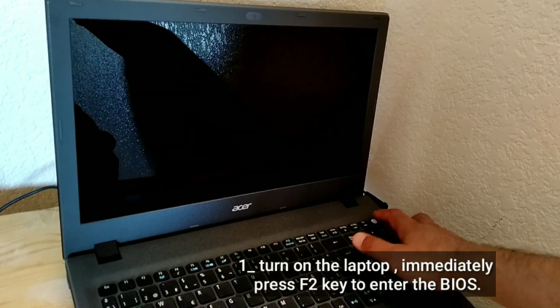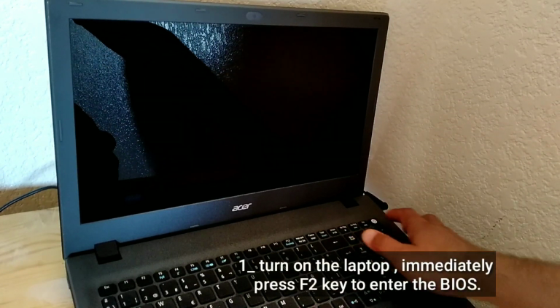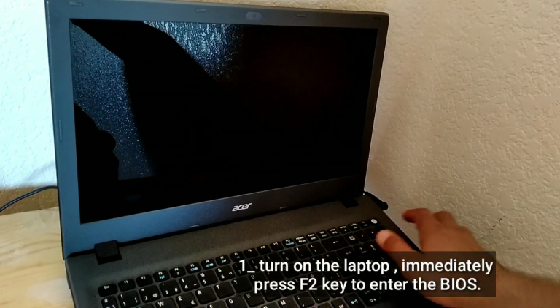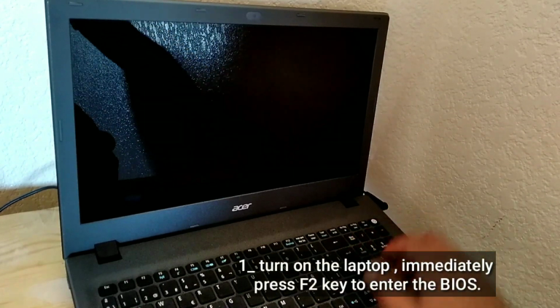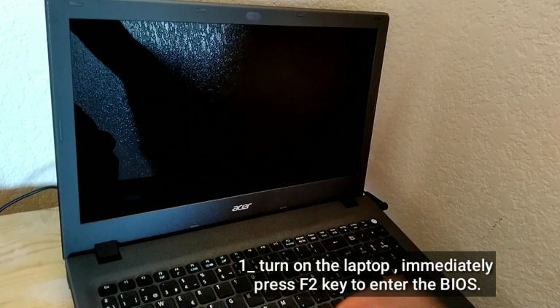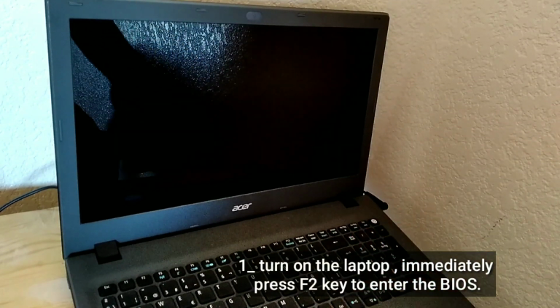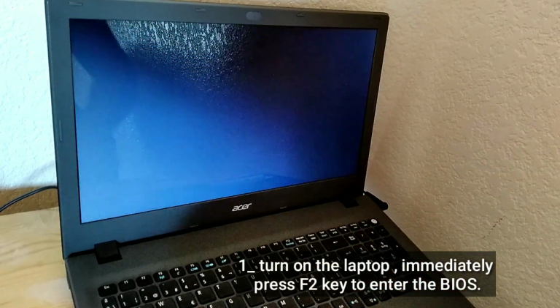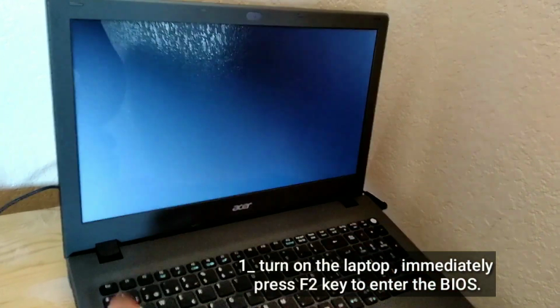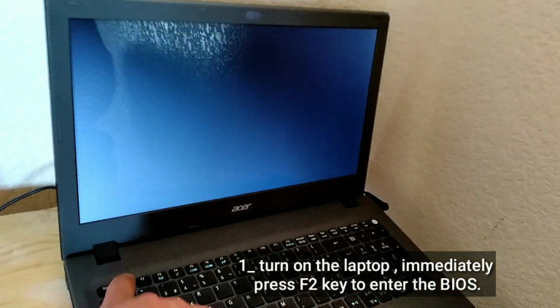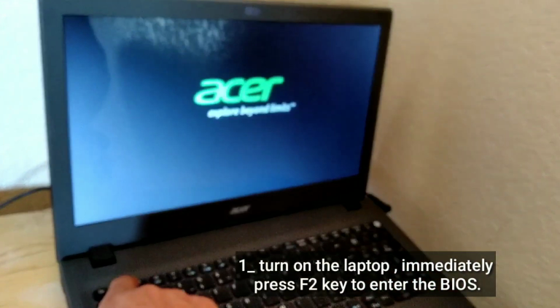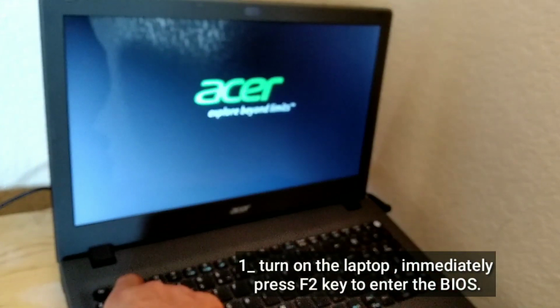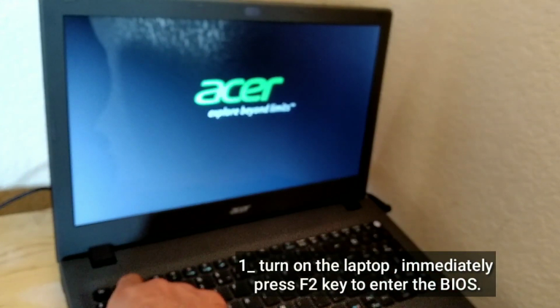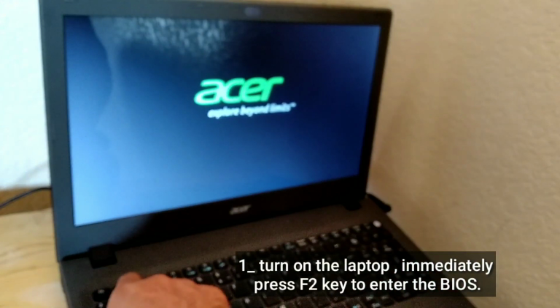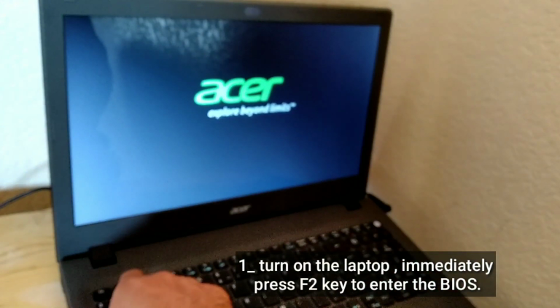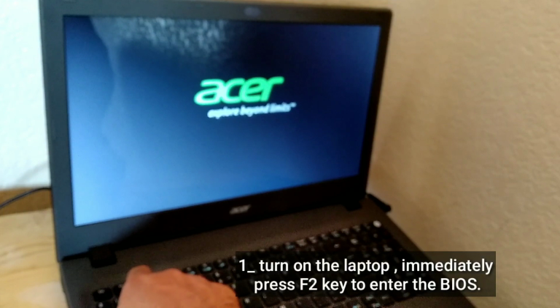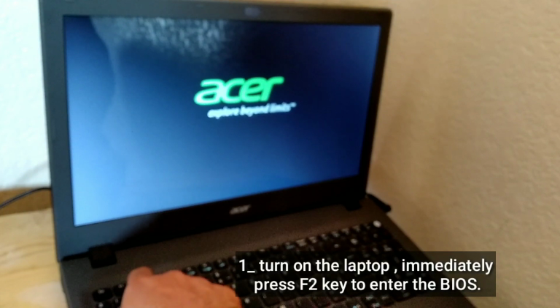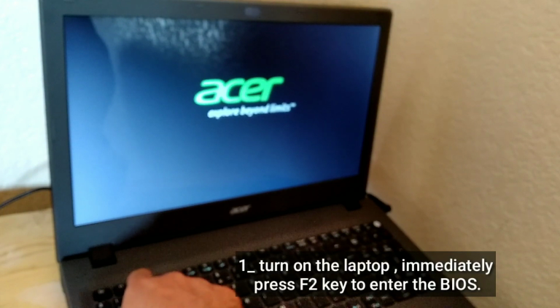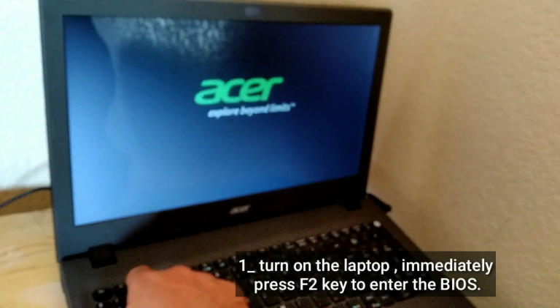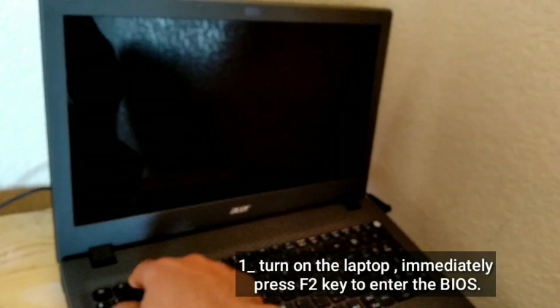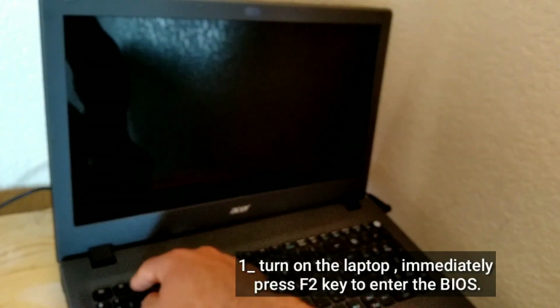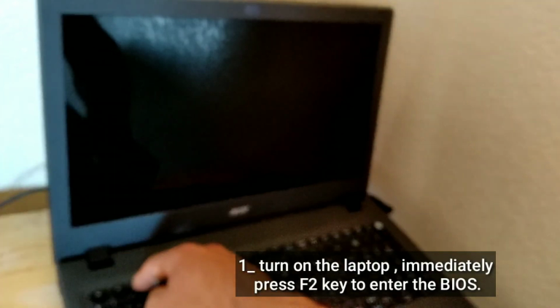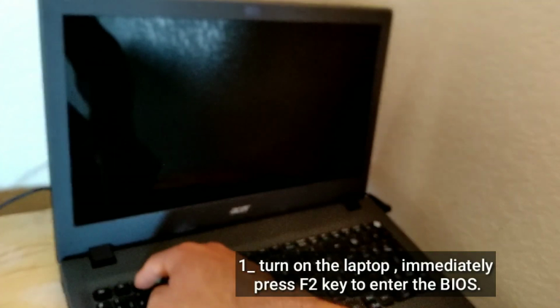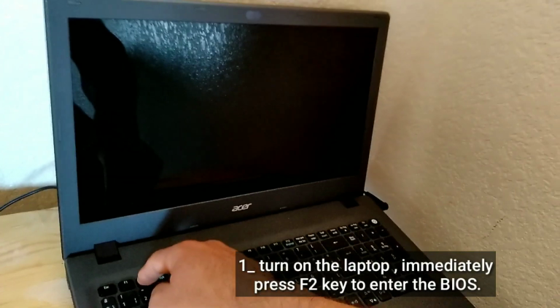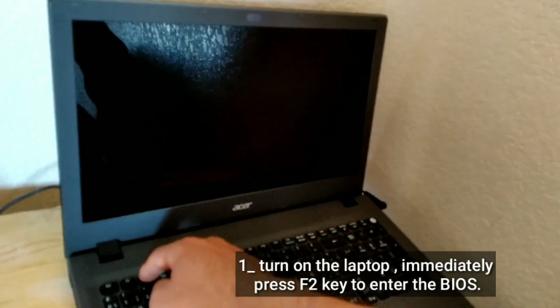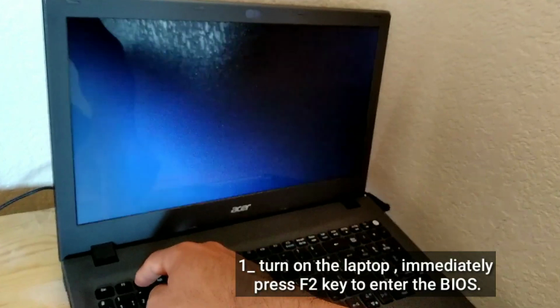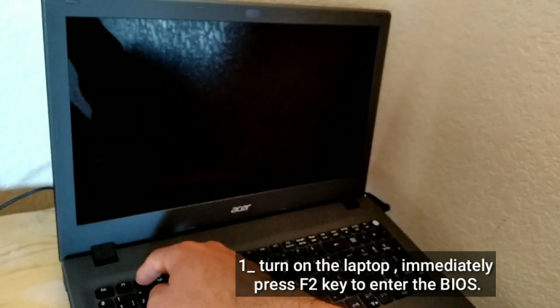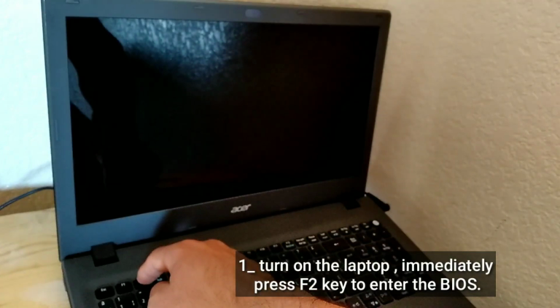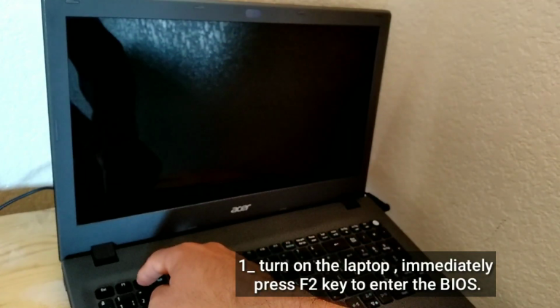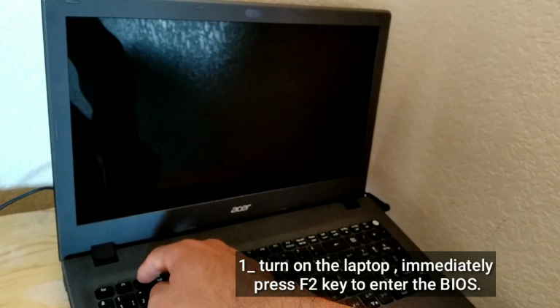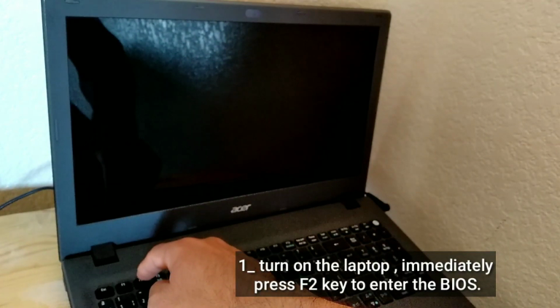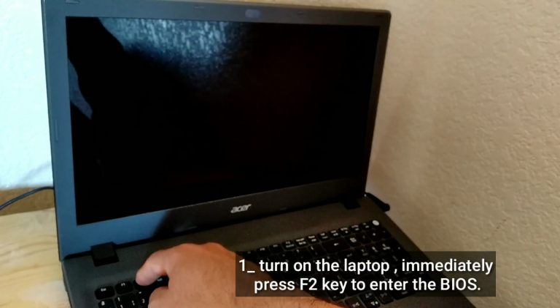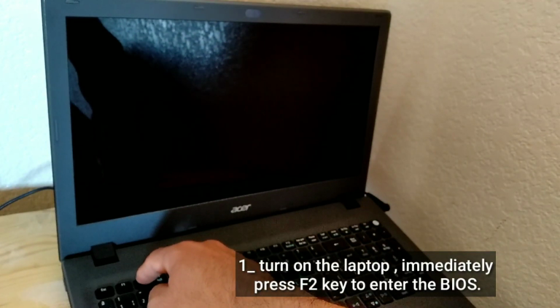Turn on the laptop, then immediately press the F2 key to enter the BIOS.